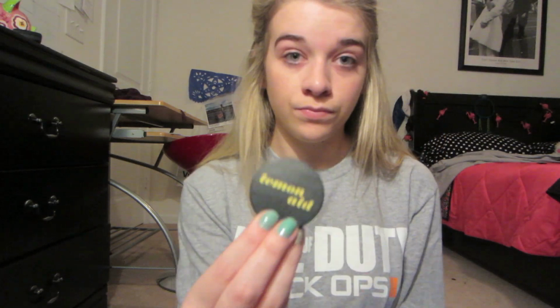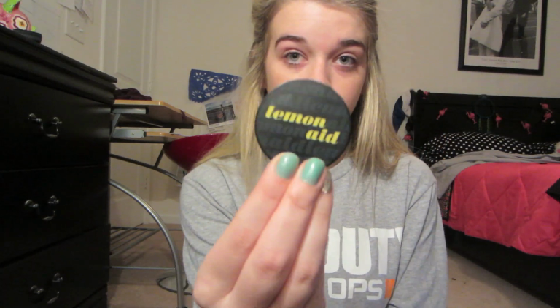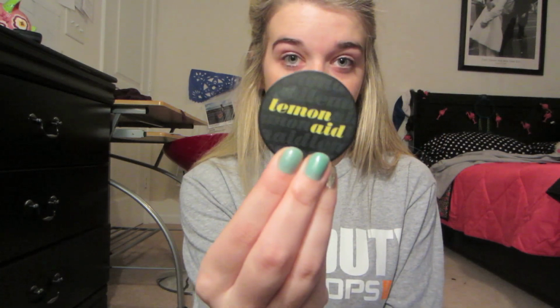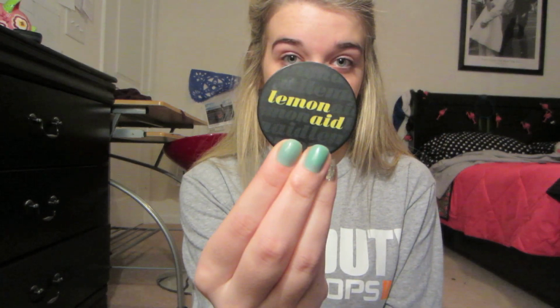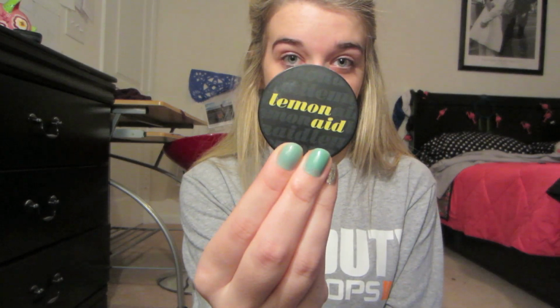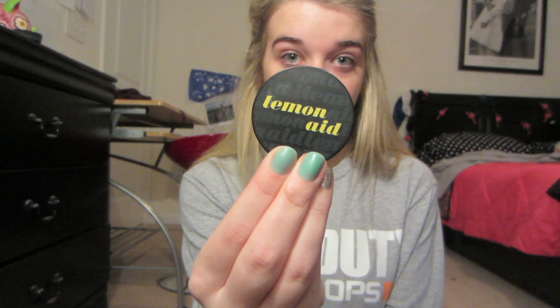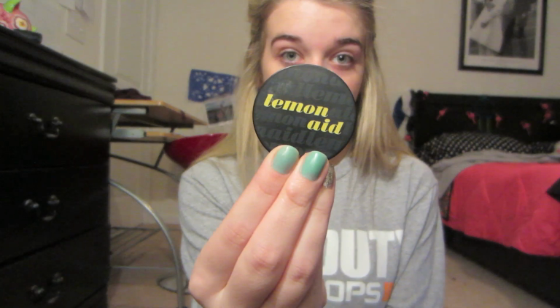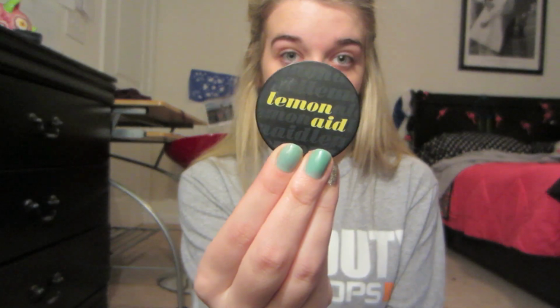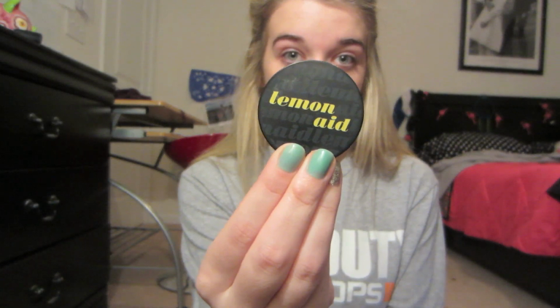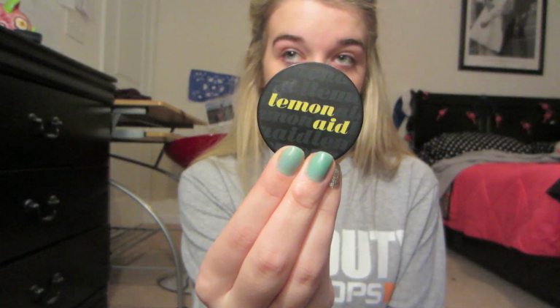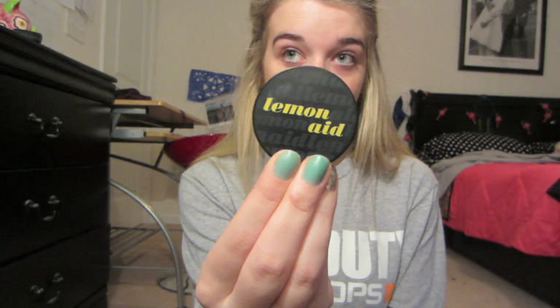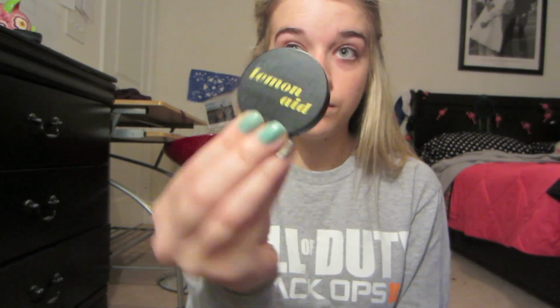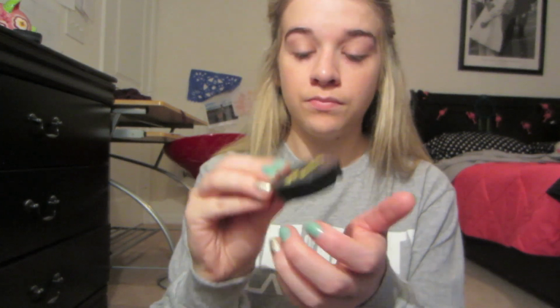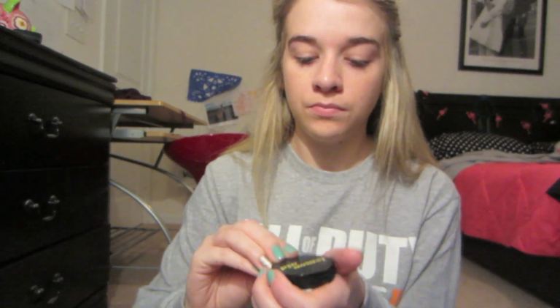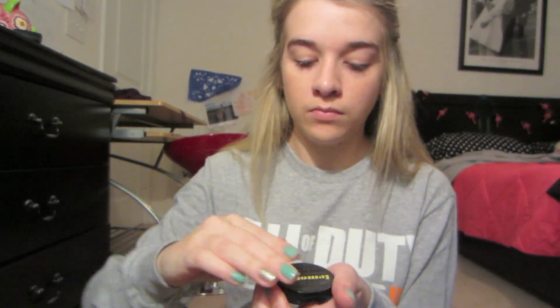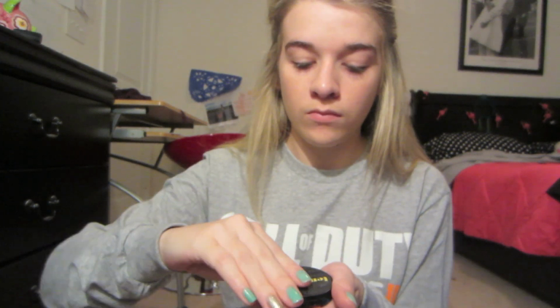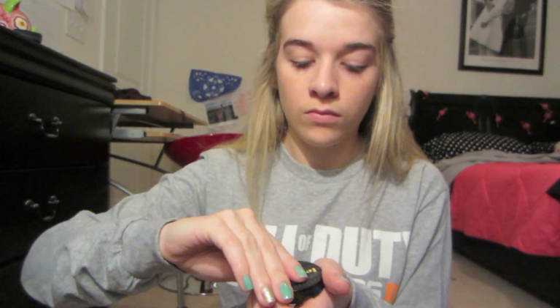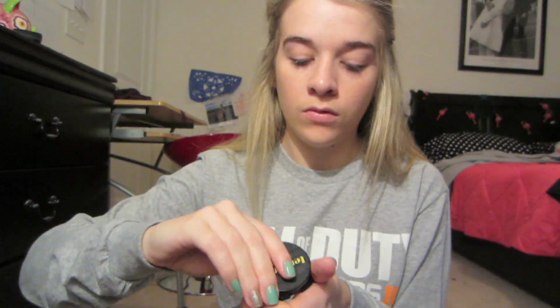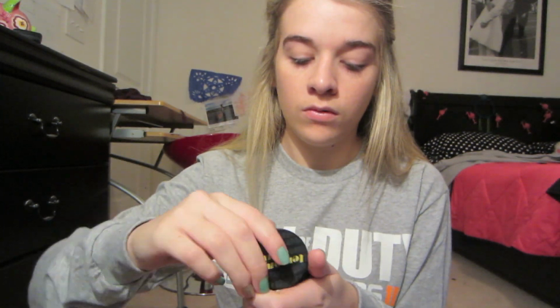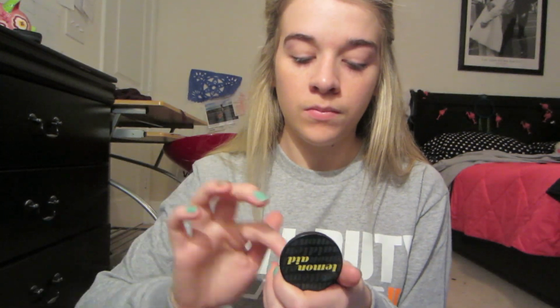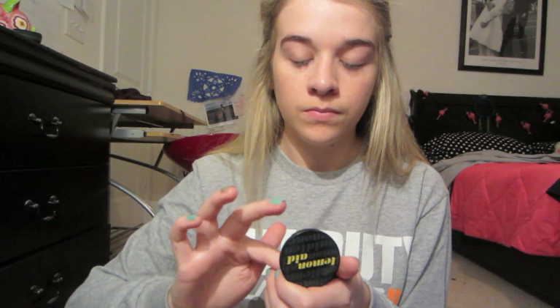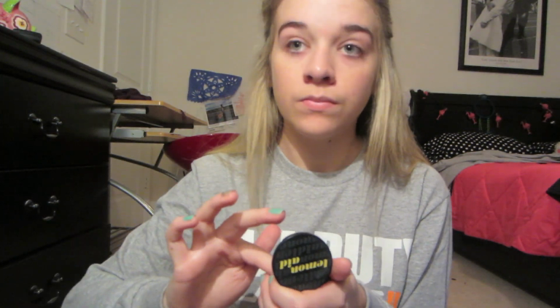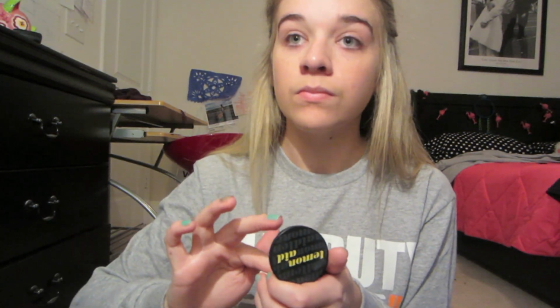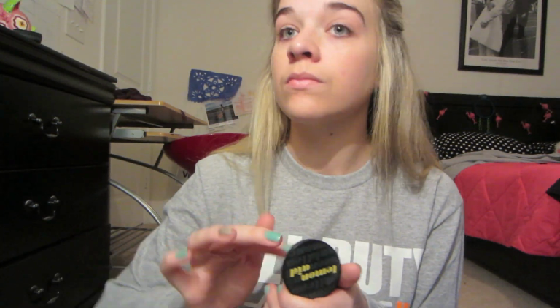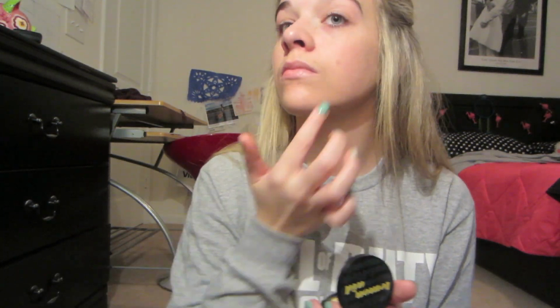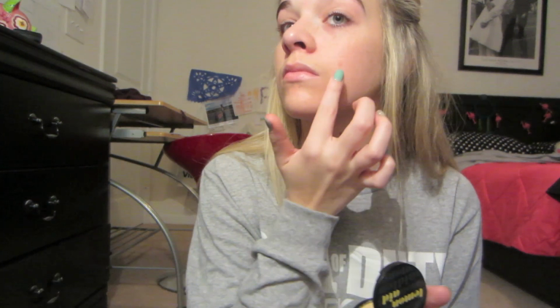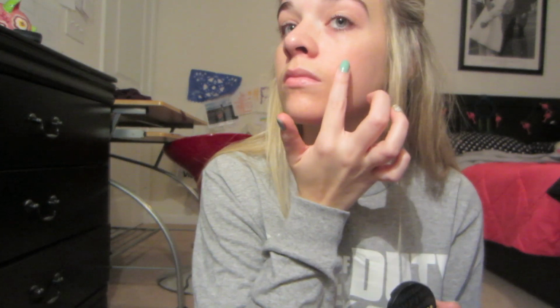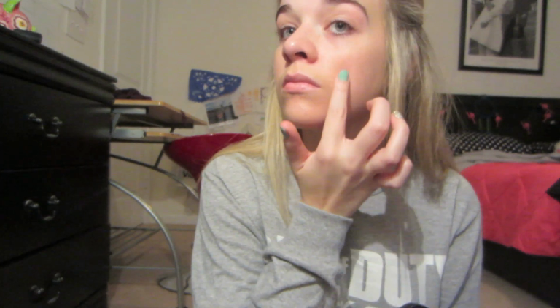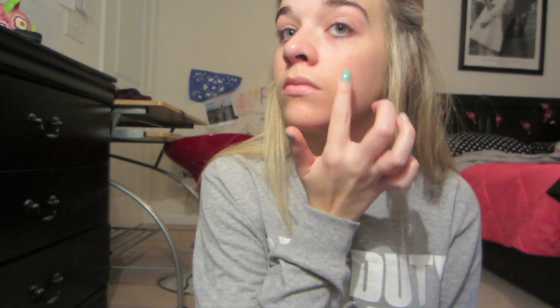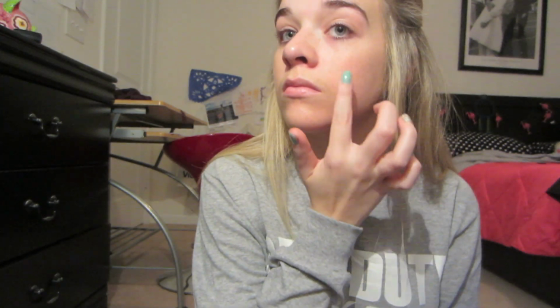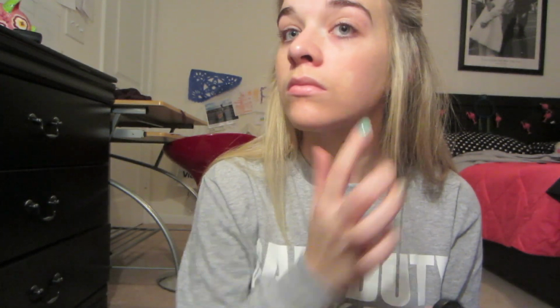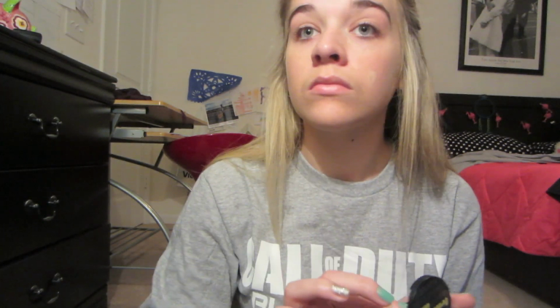The next thing I use is some Lemonade Concealer from Ulta. This stuff works really good — it's by Benefit and it helps to get rid of redness.